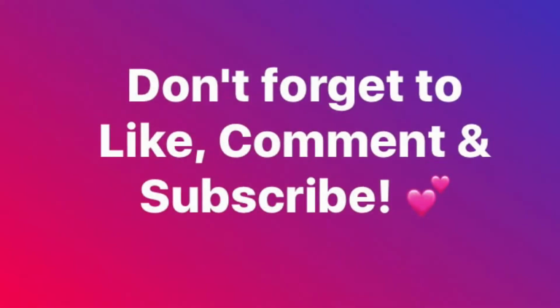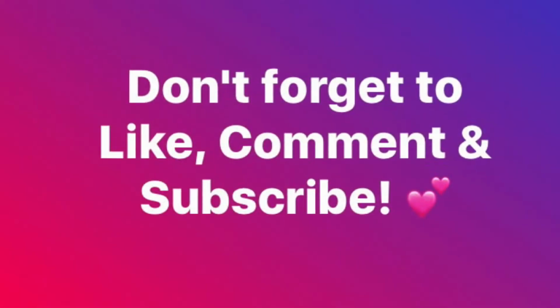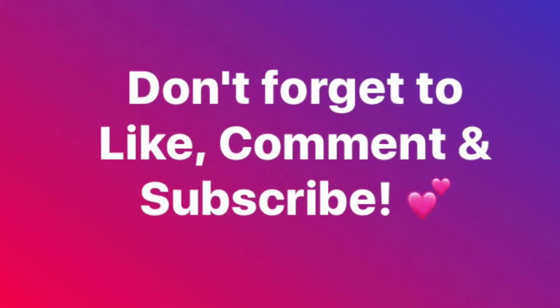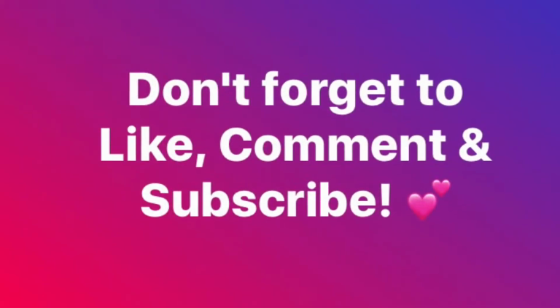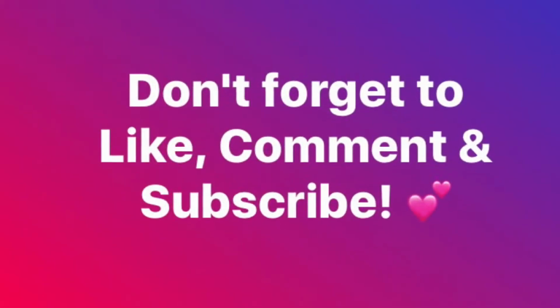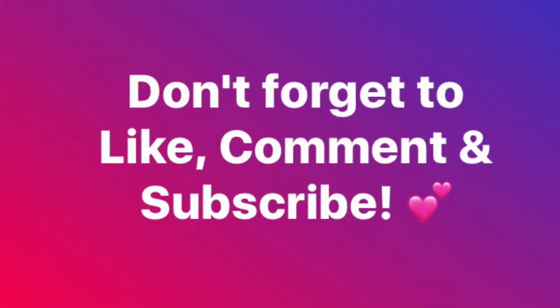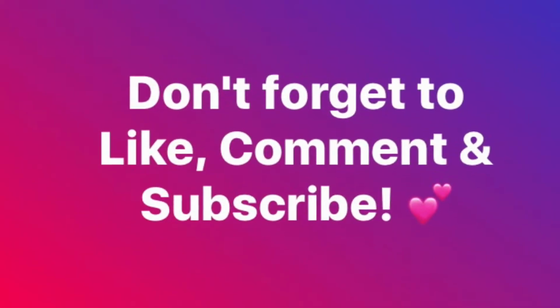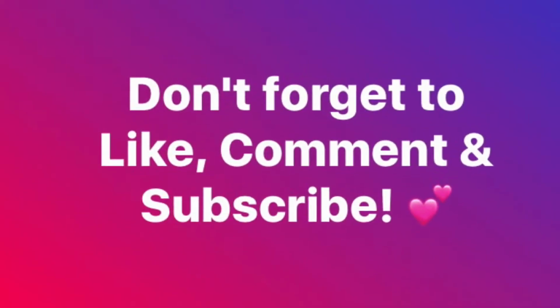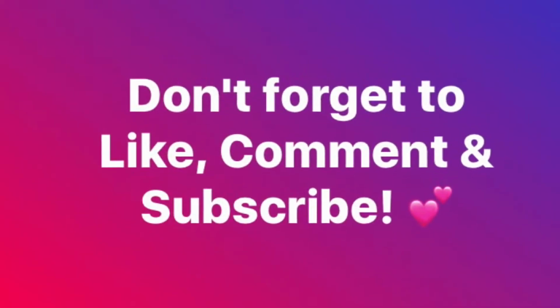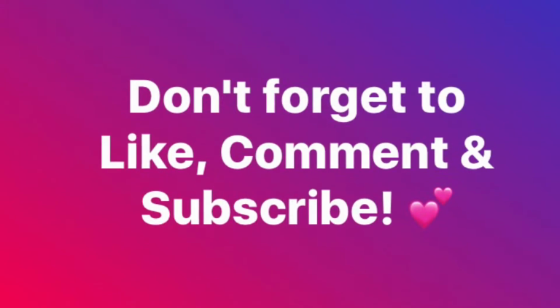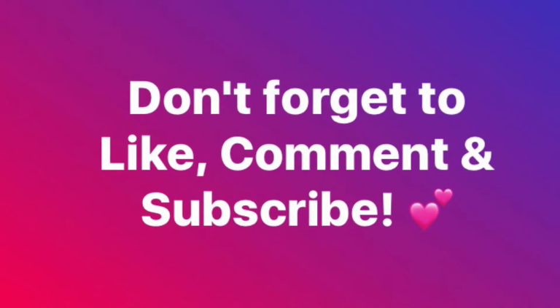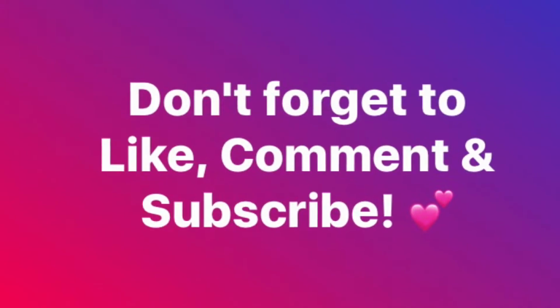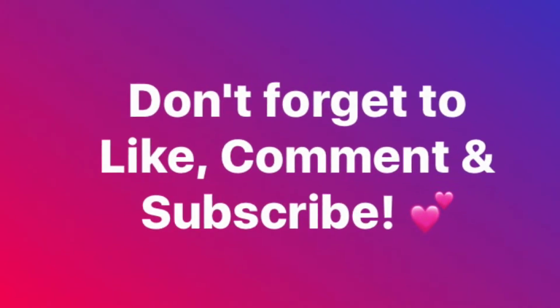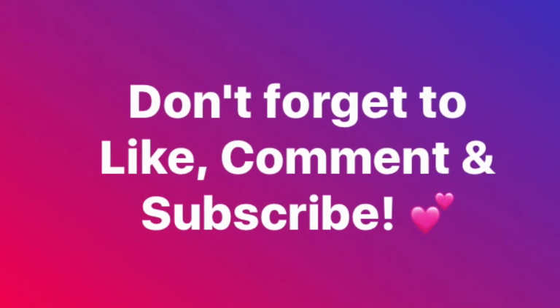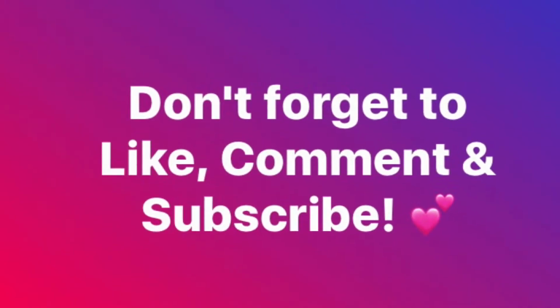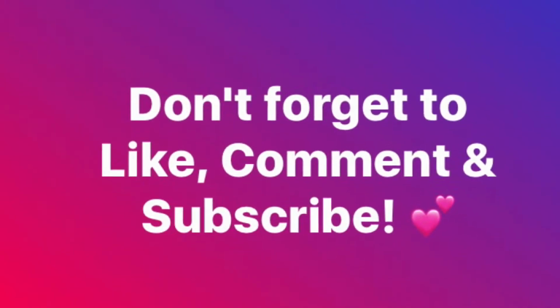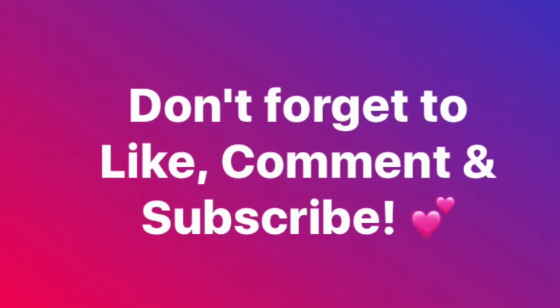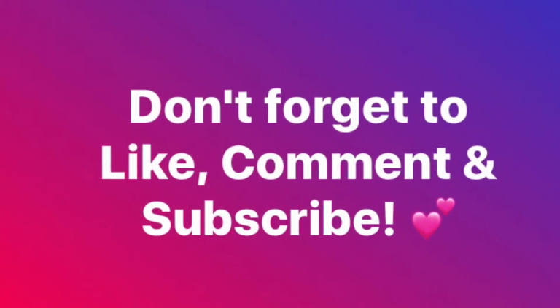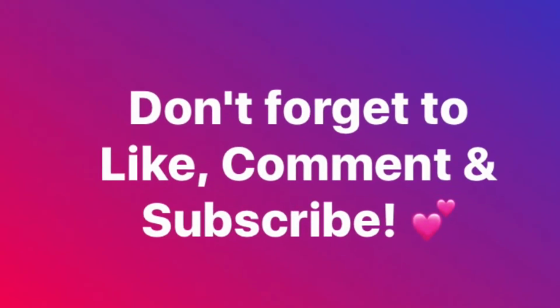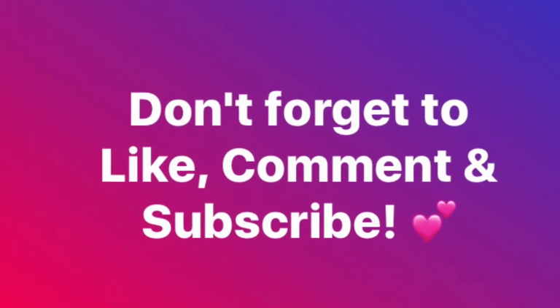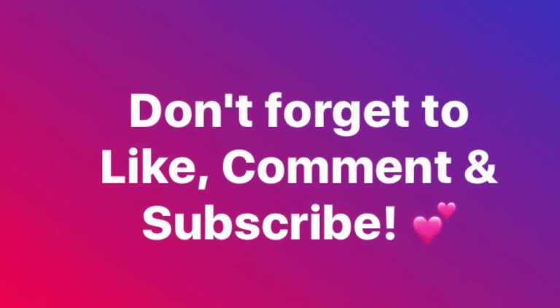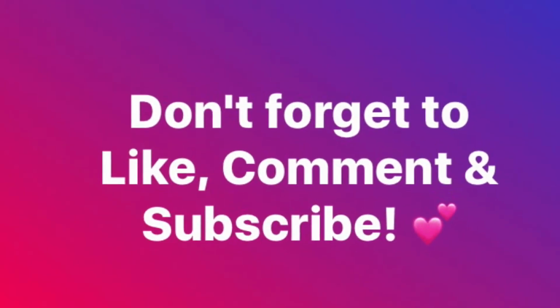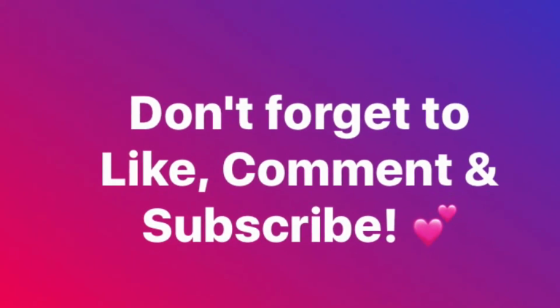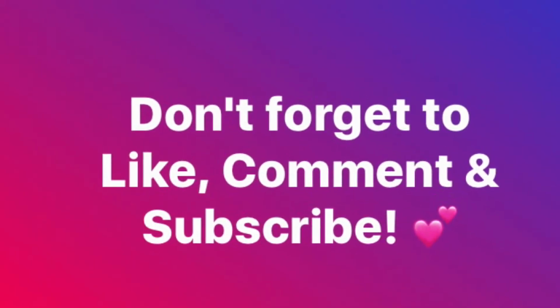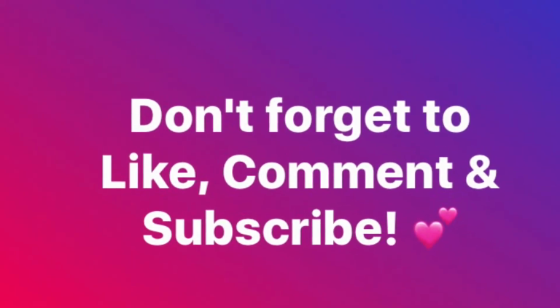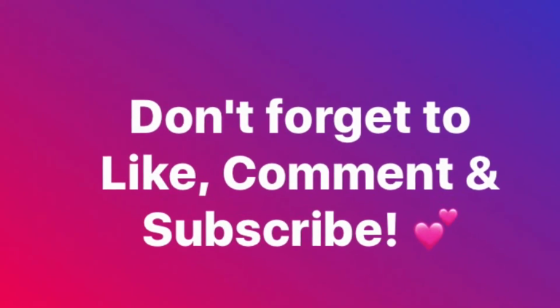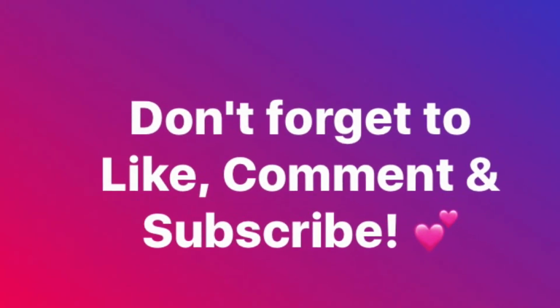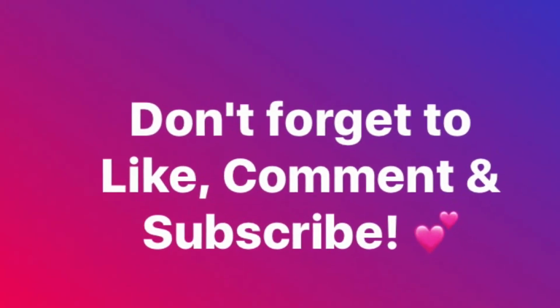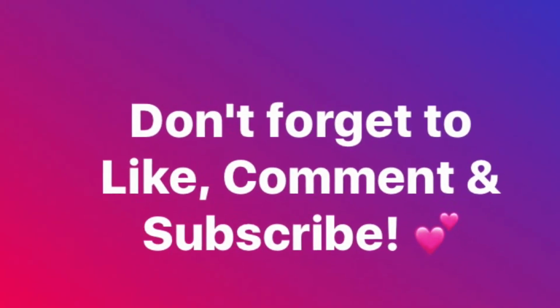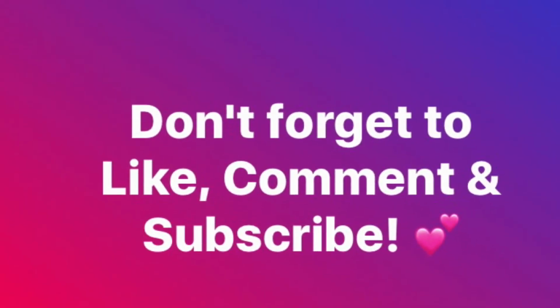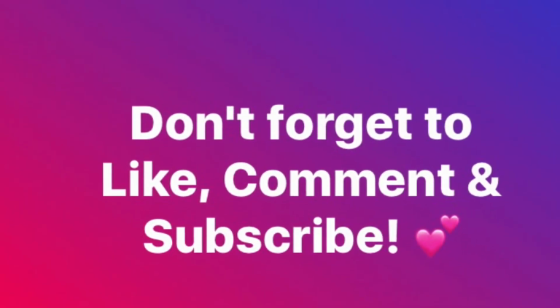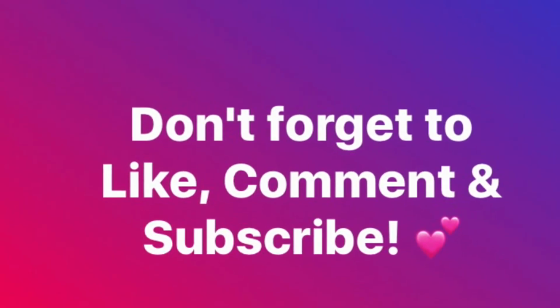Hey, I just want to take the time to say thanks for watching. I hope you enjoy the content — love you!